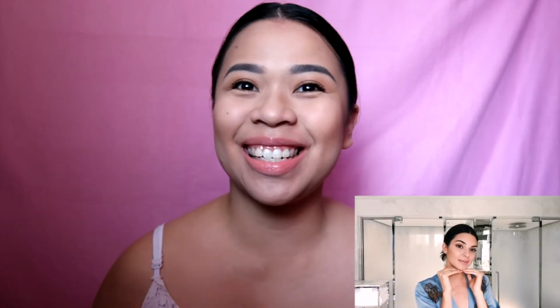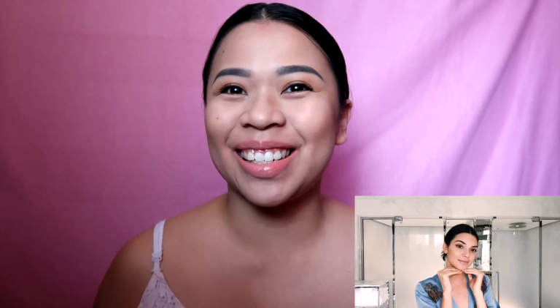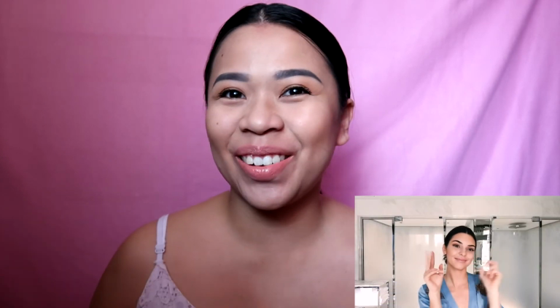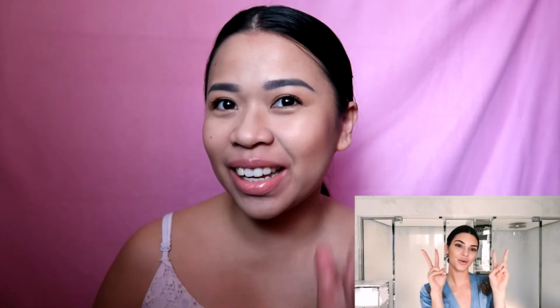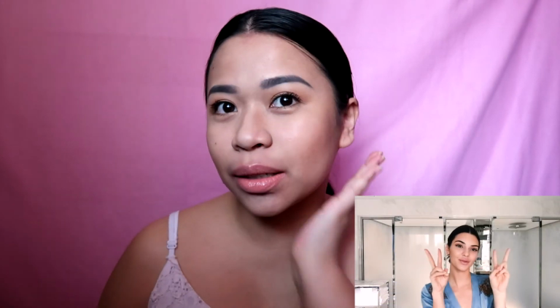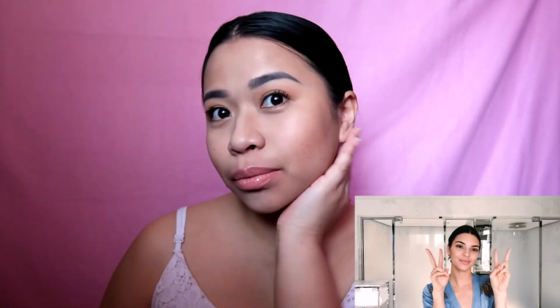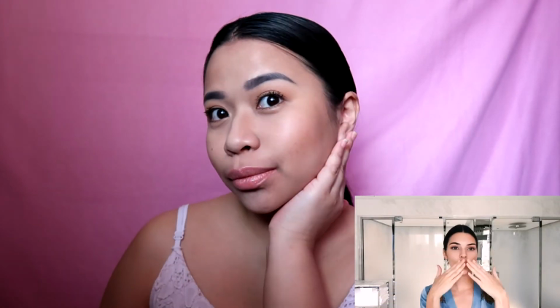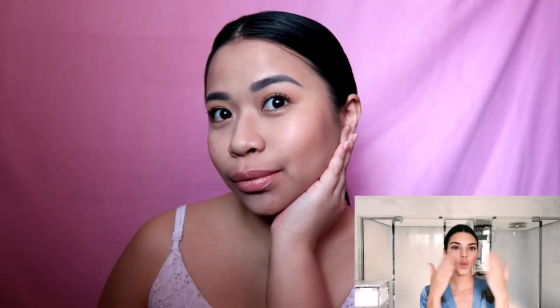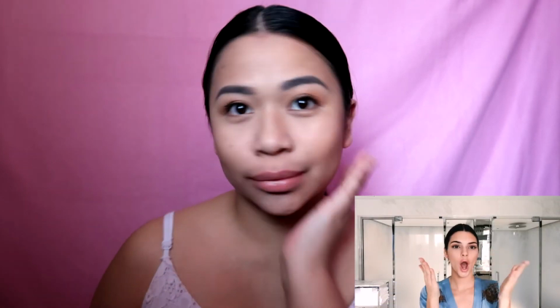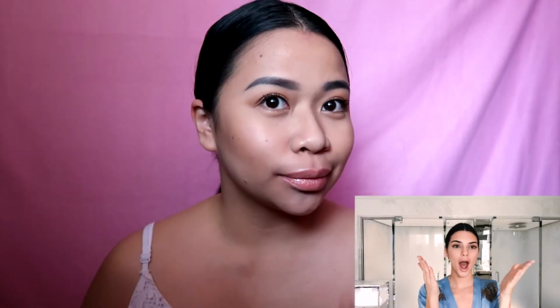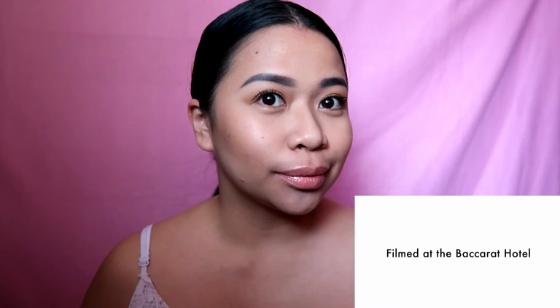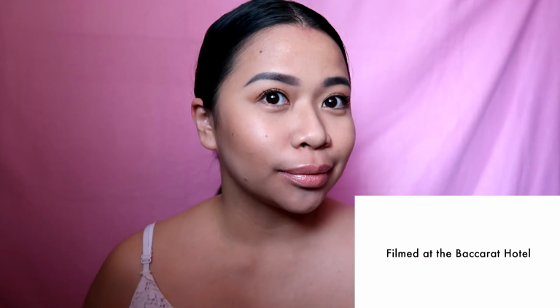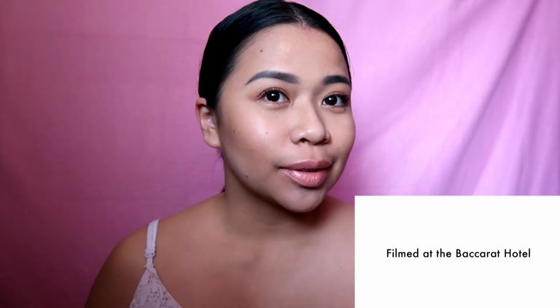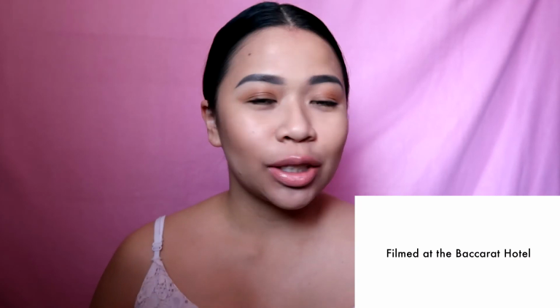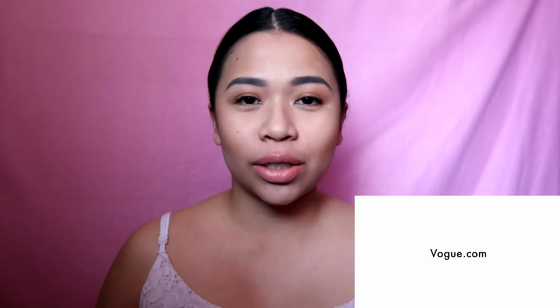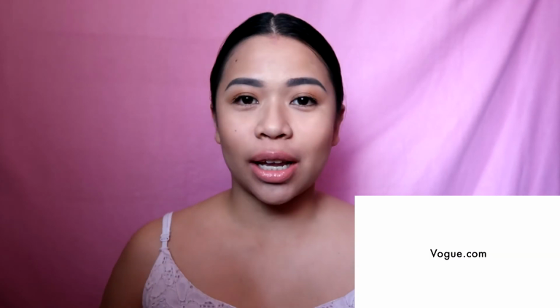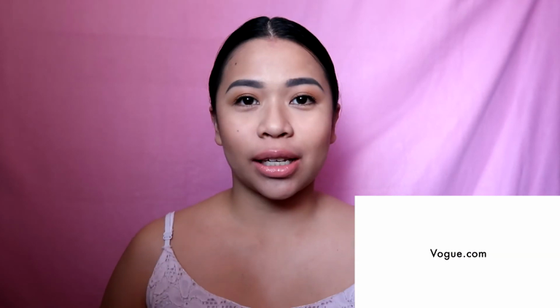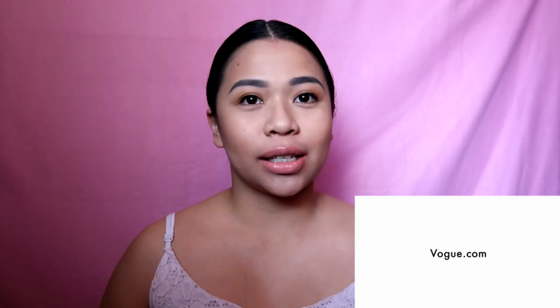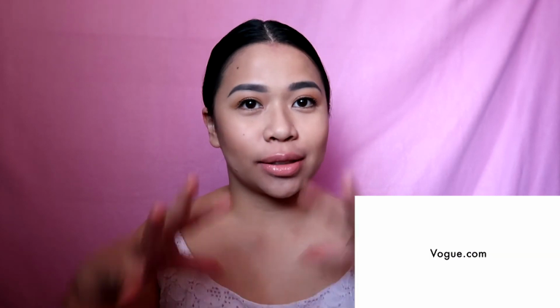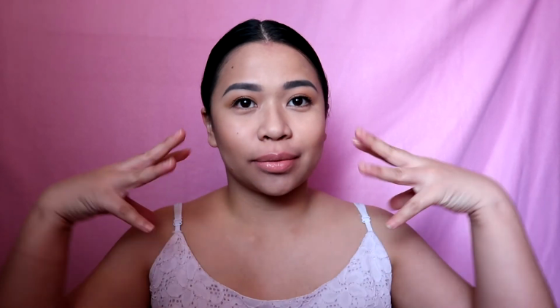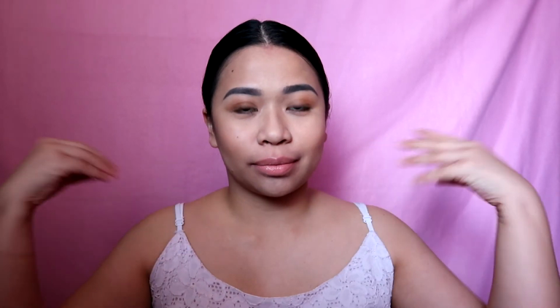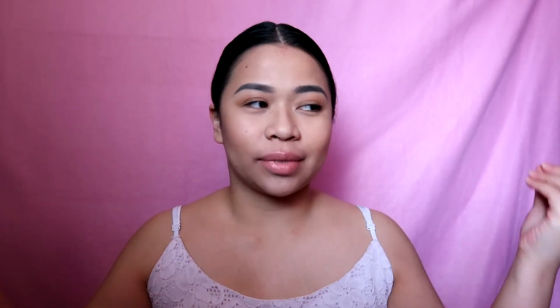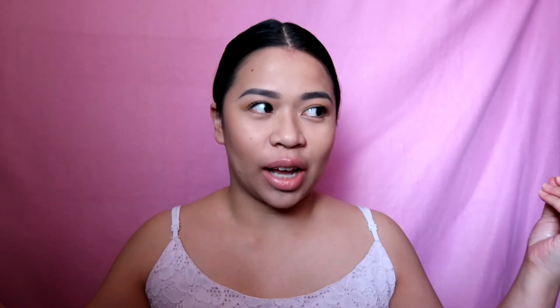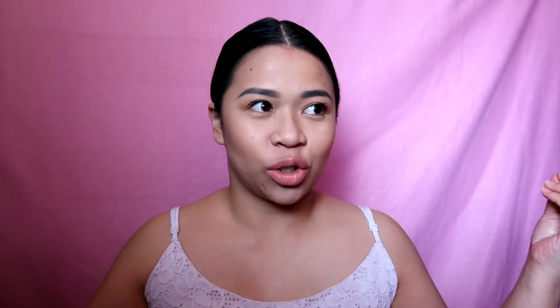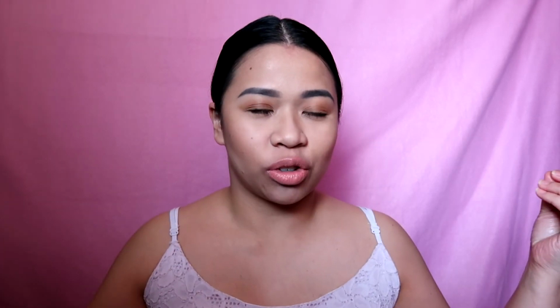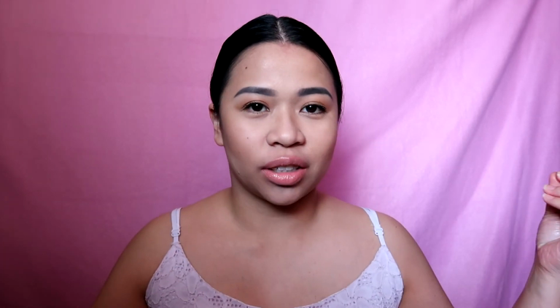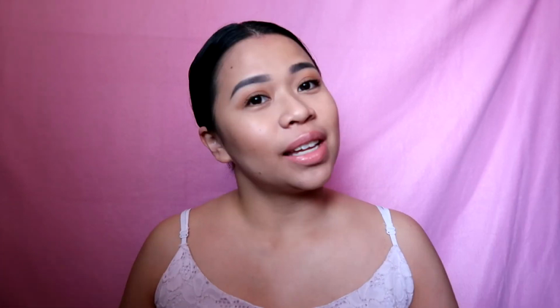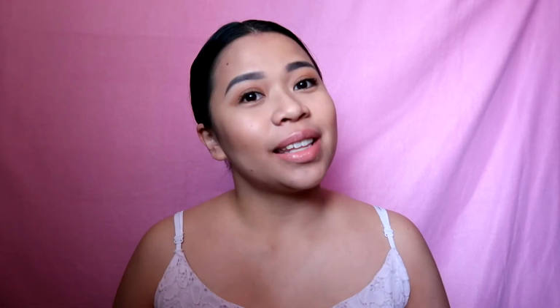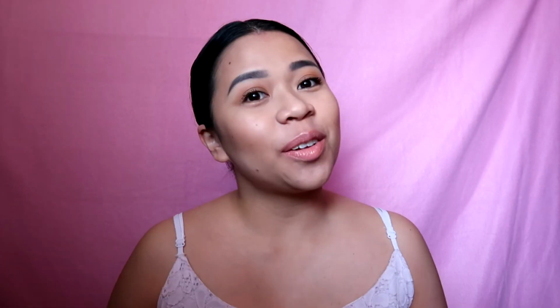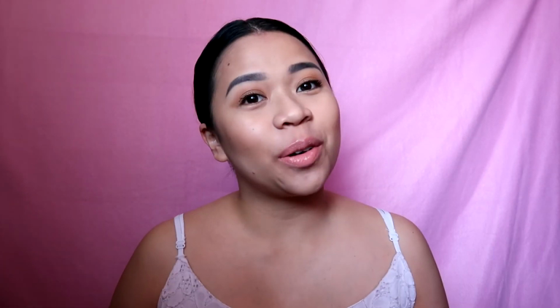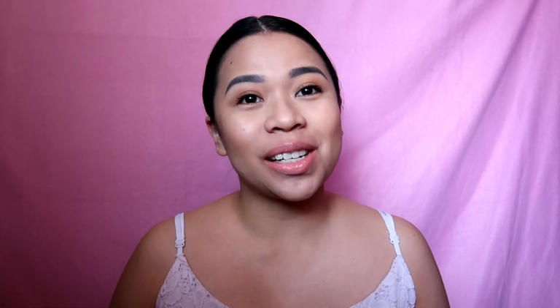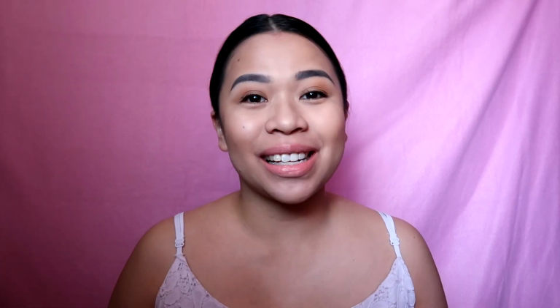I love it — it looks so natural. Thank you for watching.